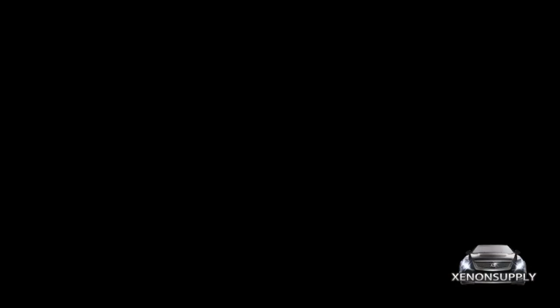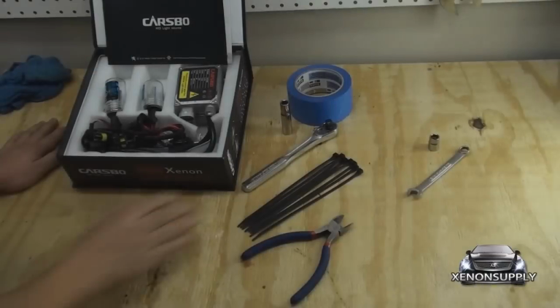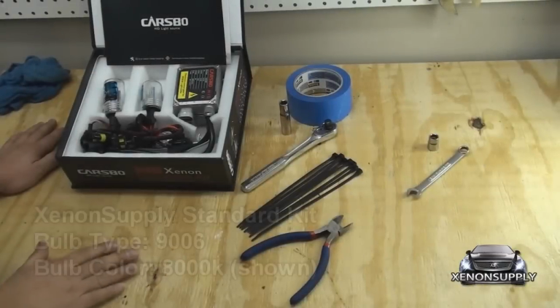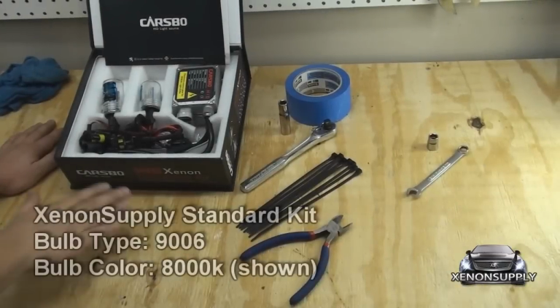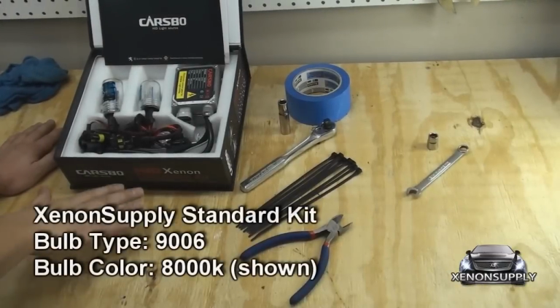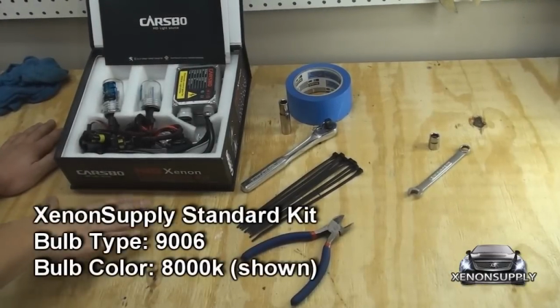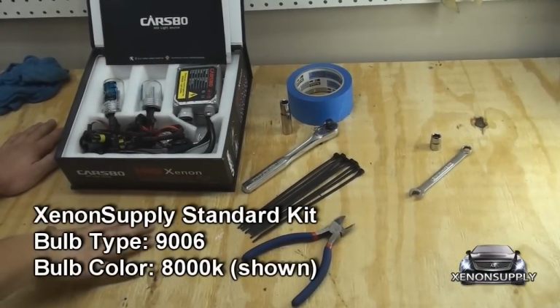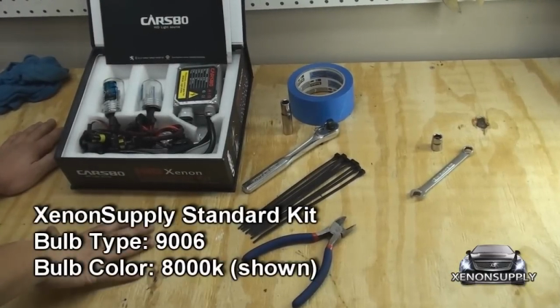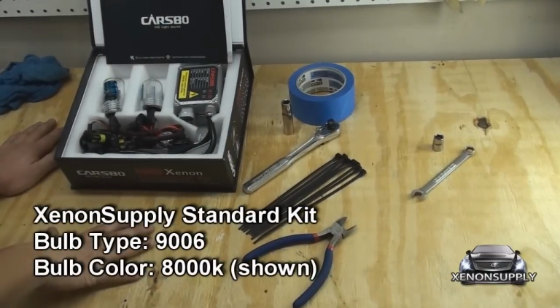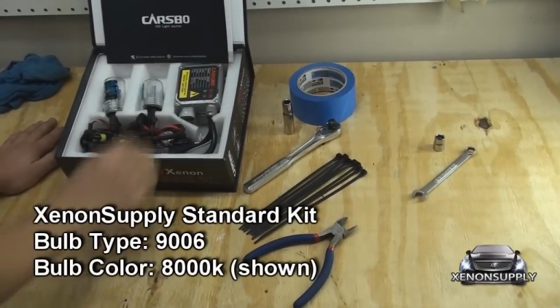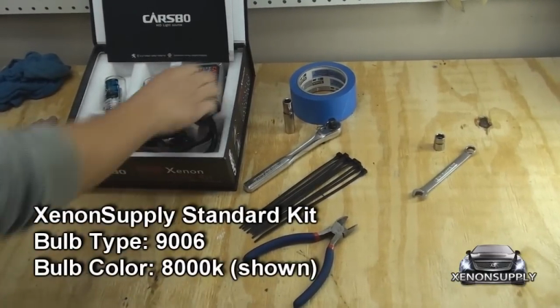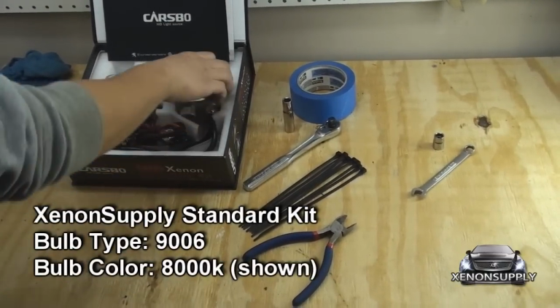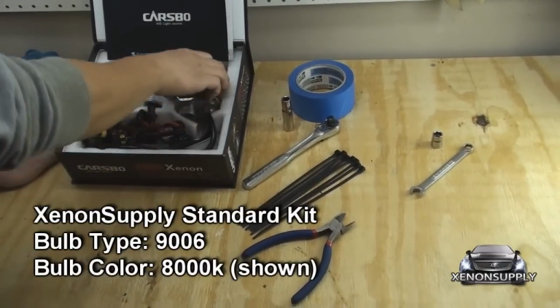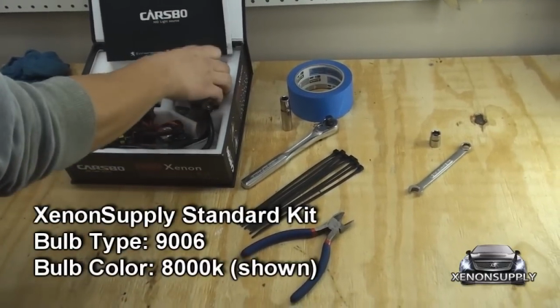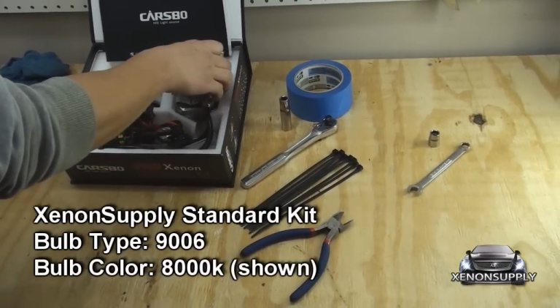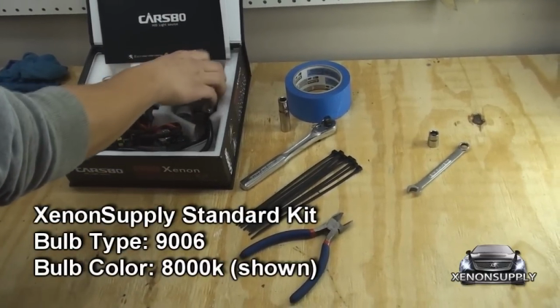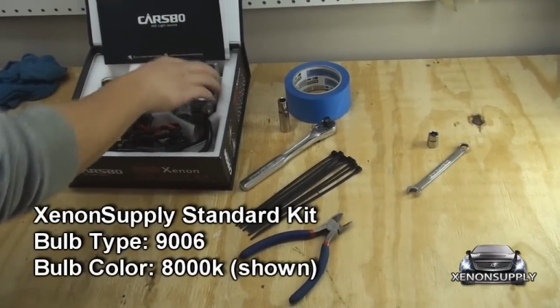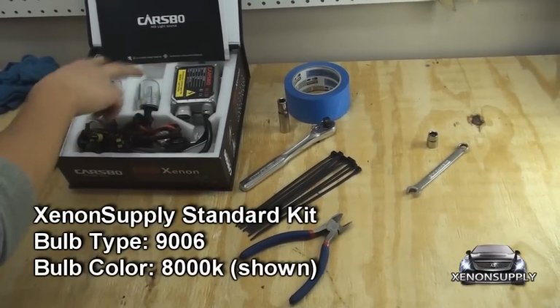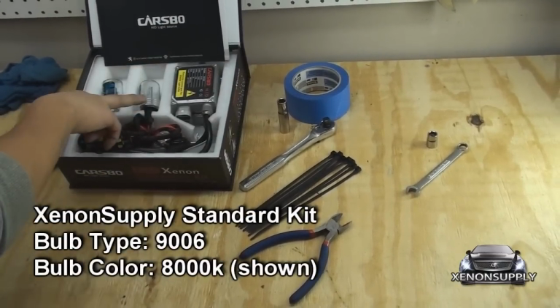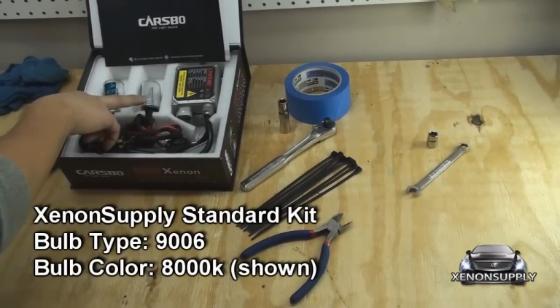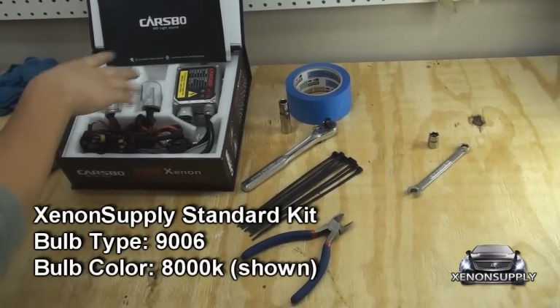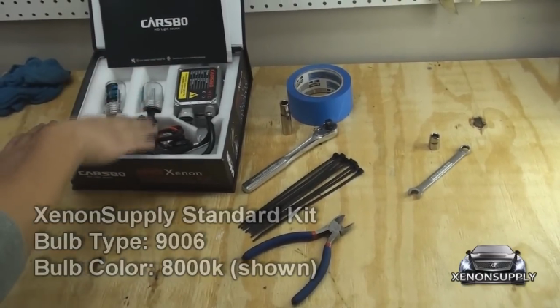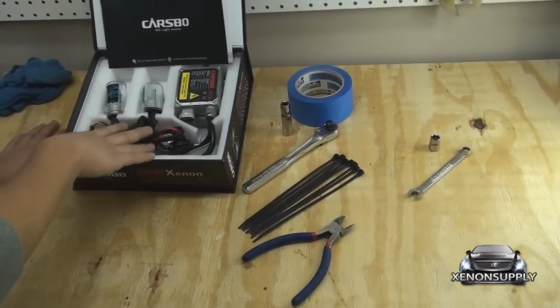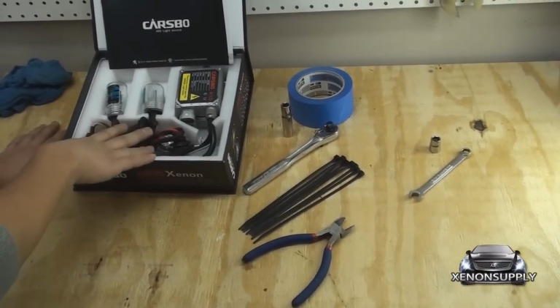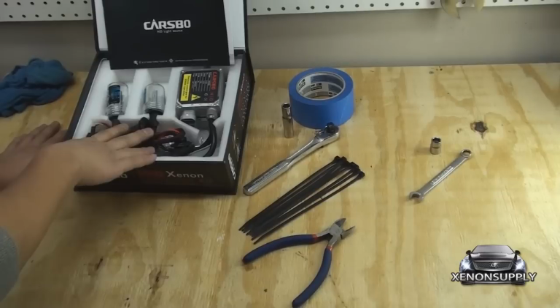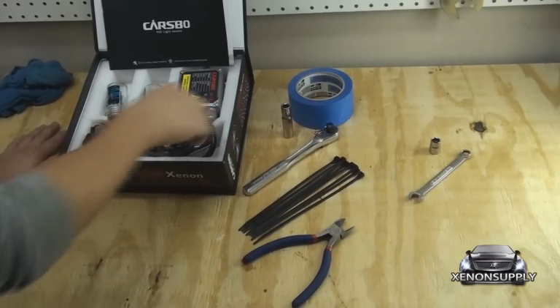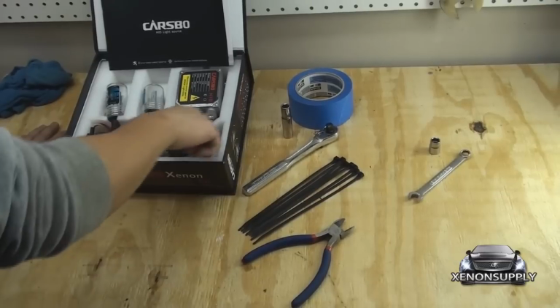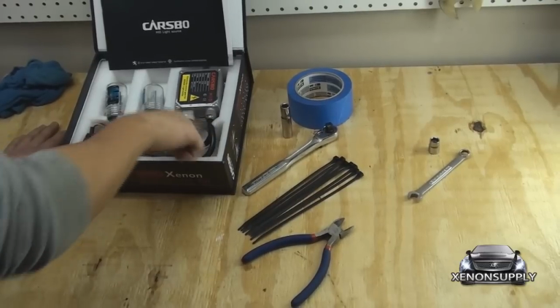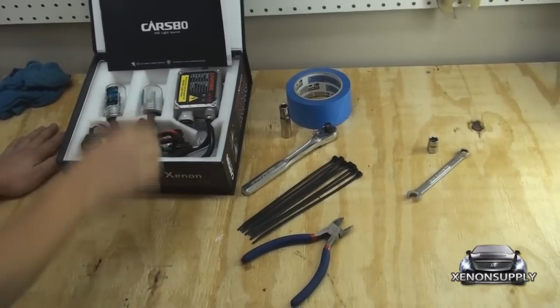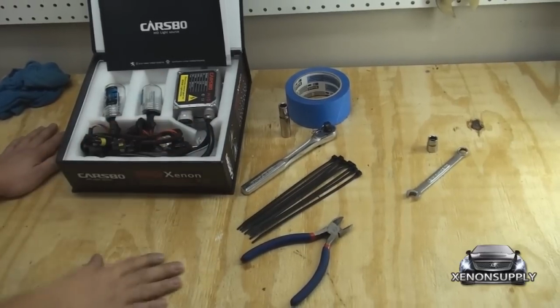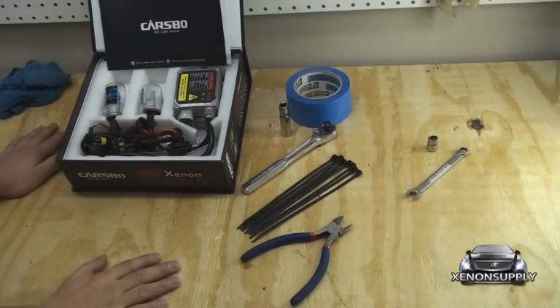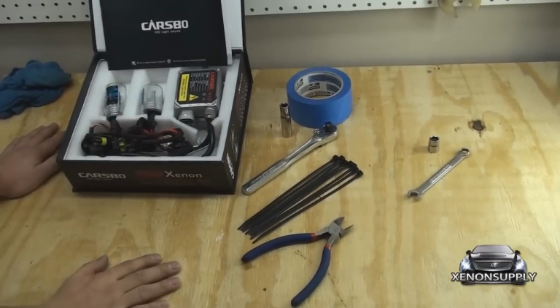You'll also need the ZenonSupply standard kit. It comes with two ballasts, two bulbs, and the wiring harnesses, along with some wiring brackets.